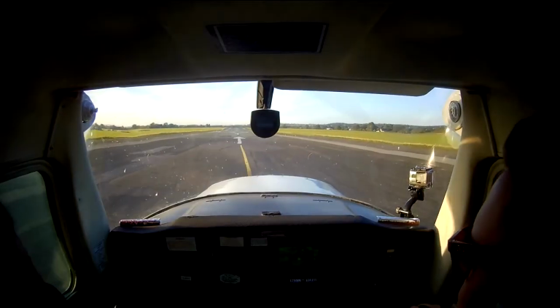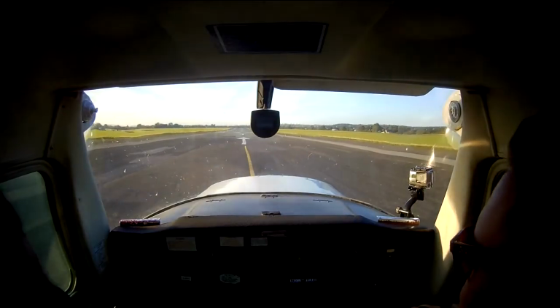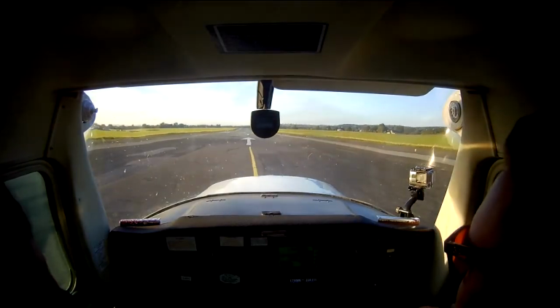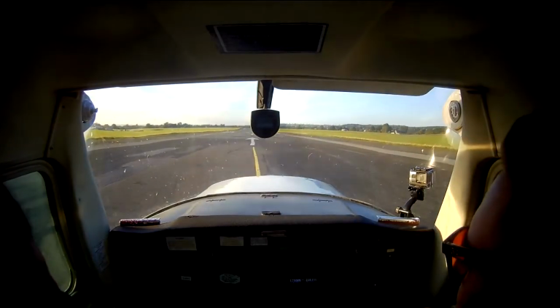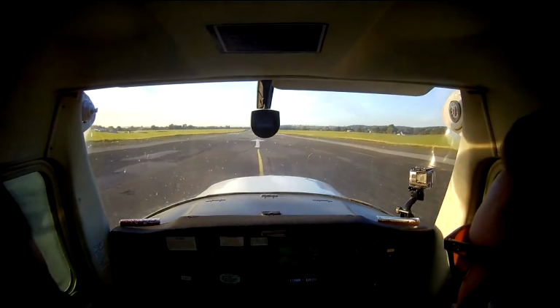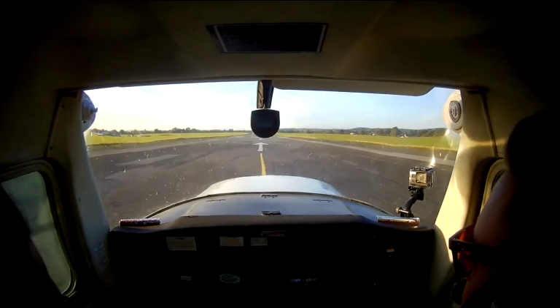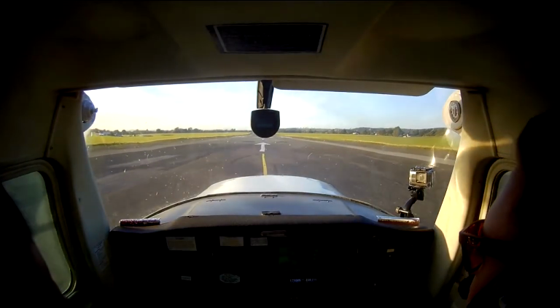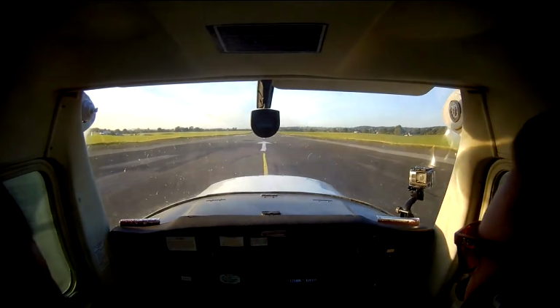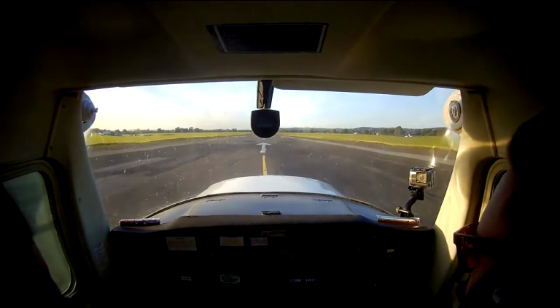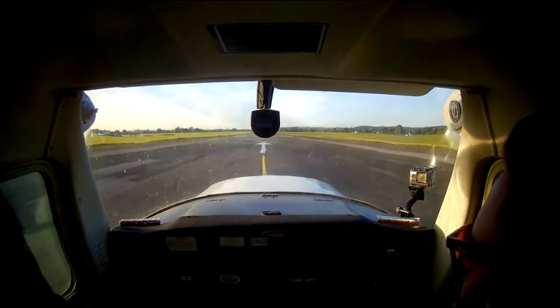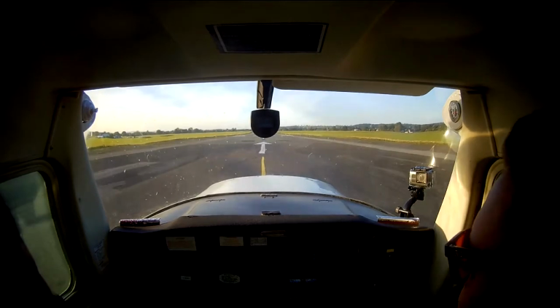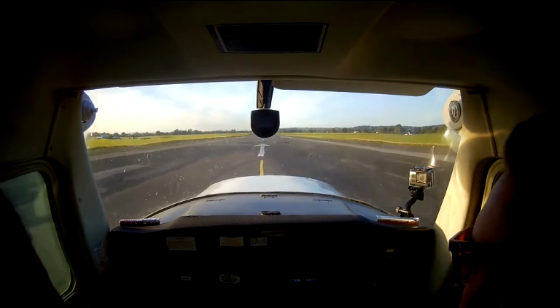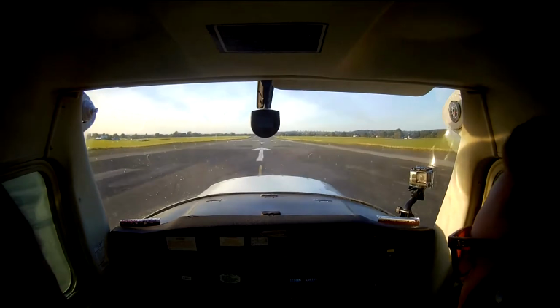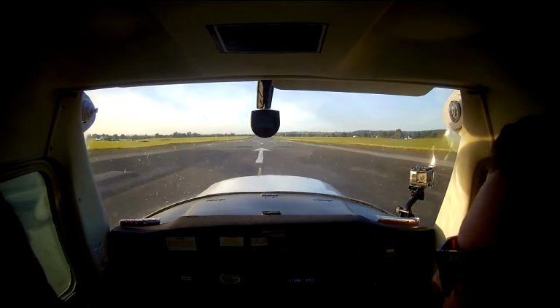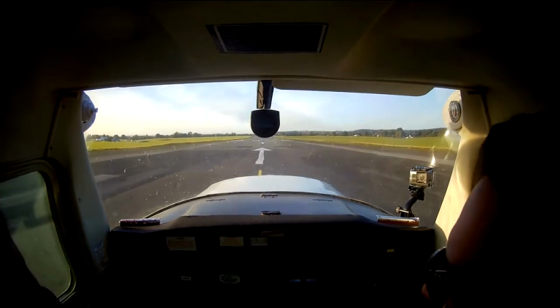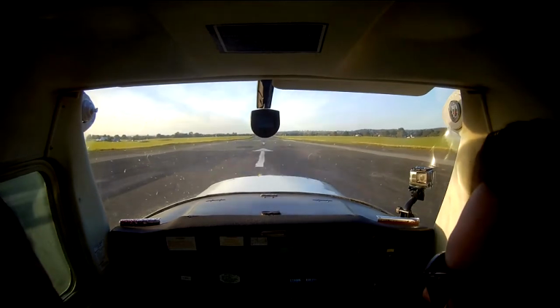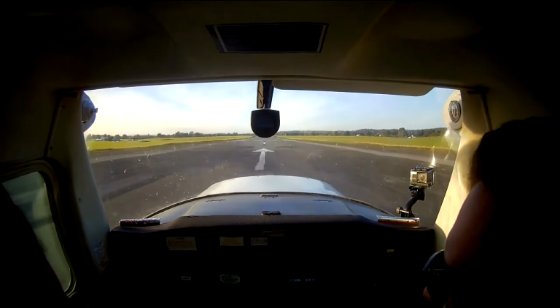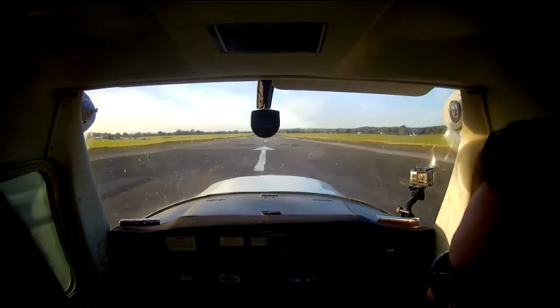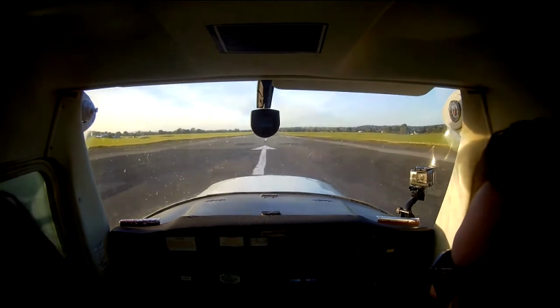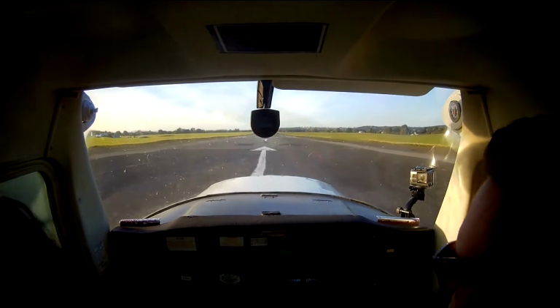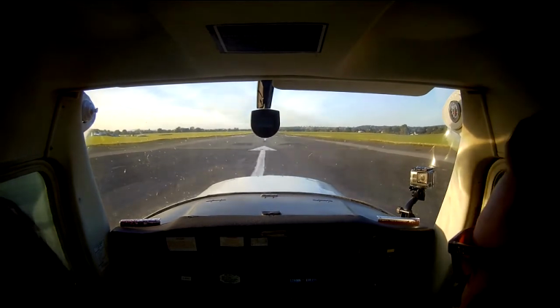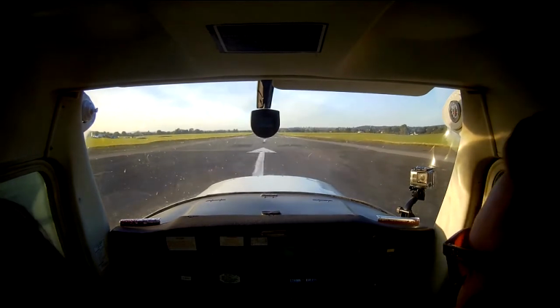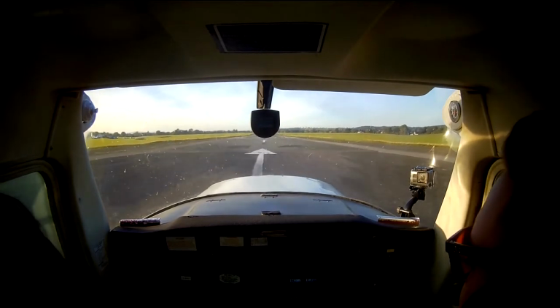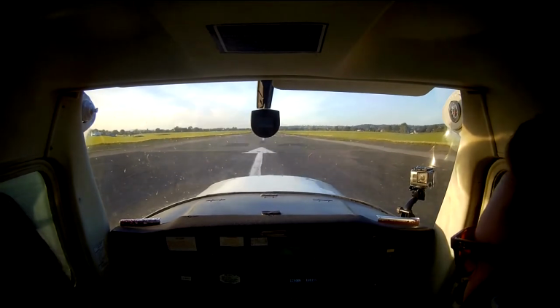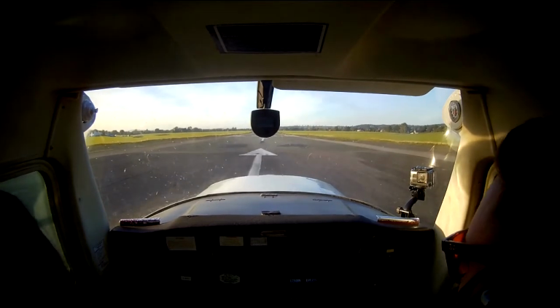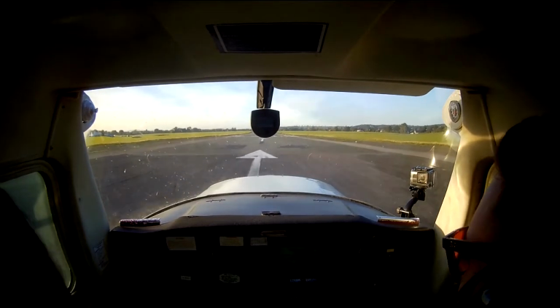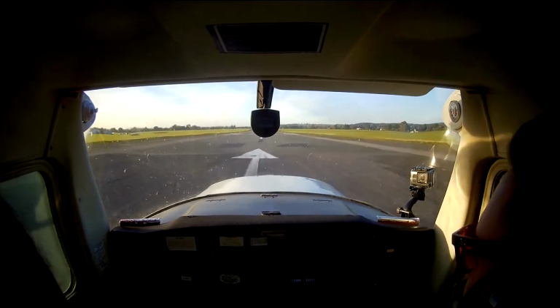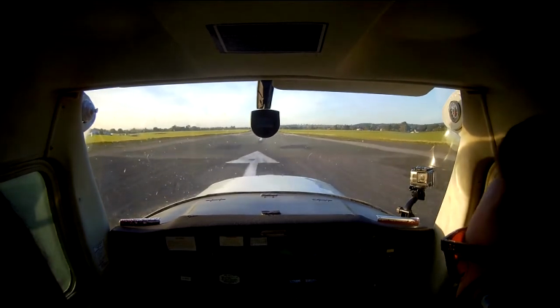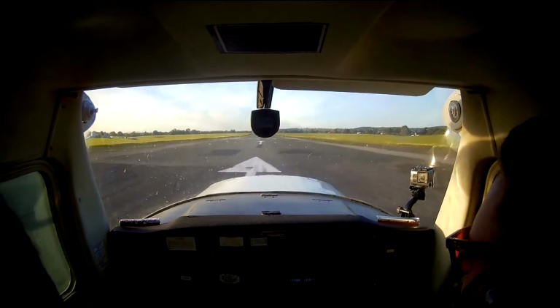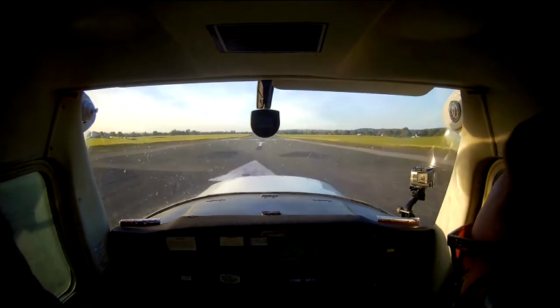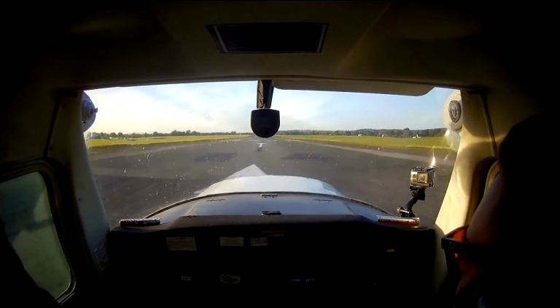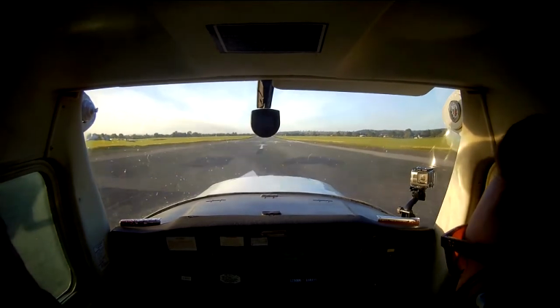We're actually going to do a rolling takeoff, so 2,000 RPM. Get your temperature pressures, T's and P's all good, and full power.